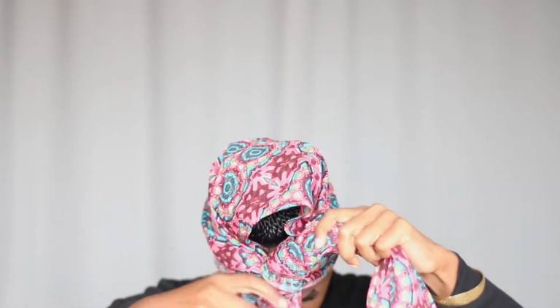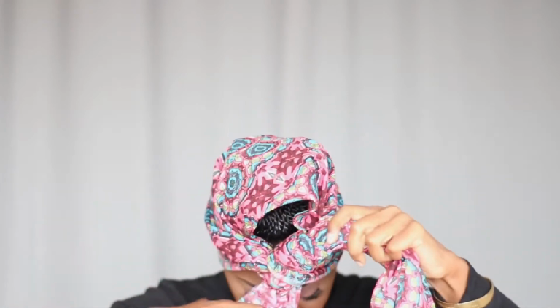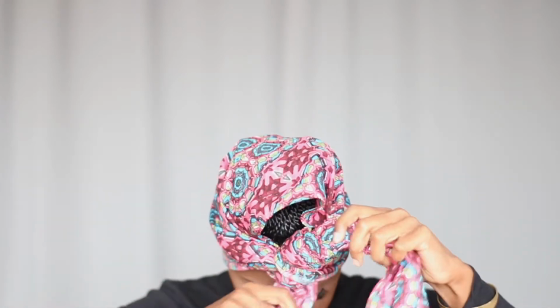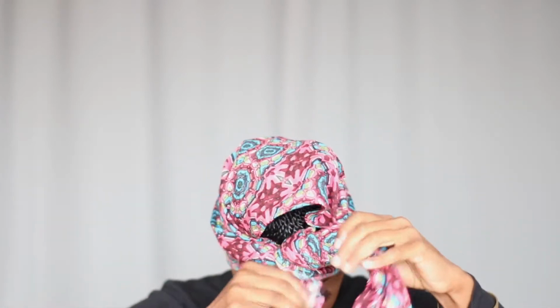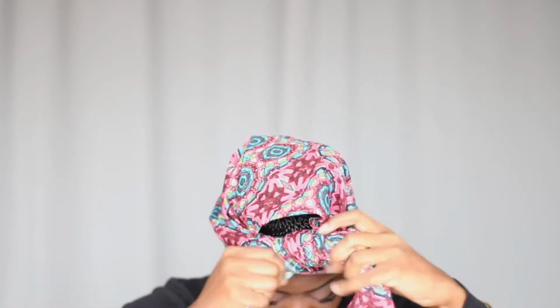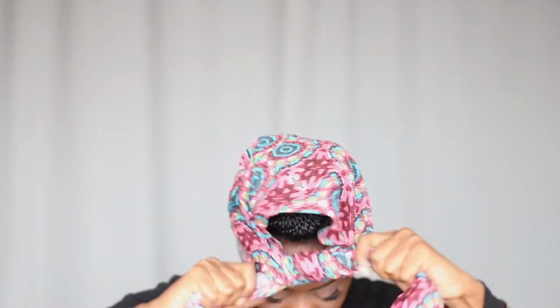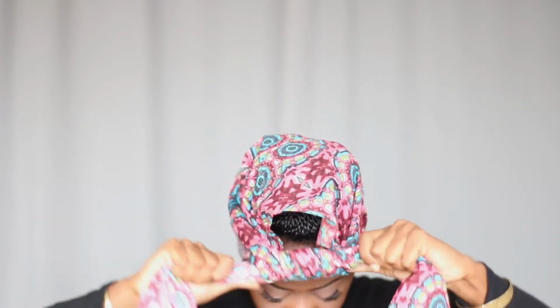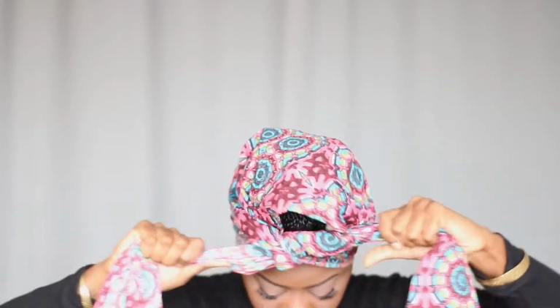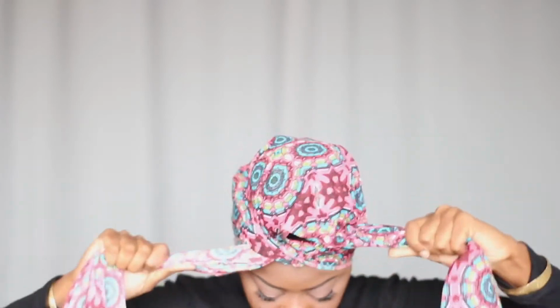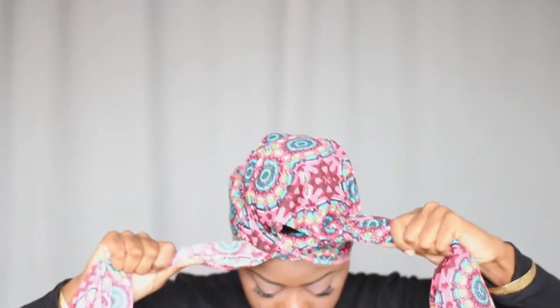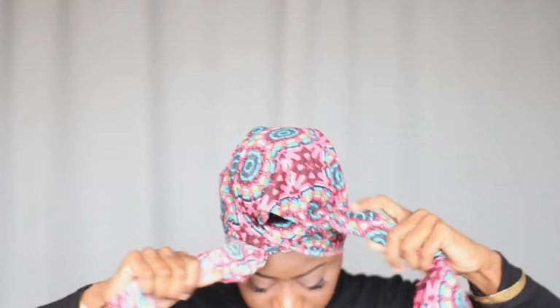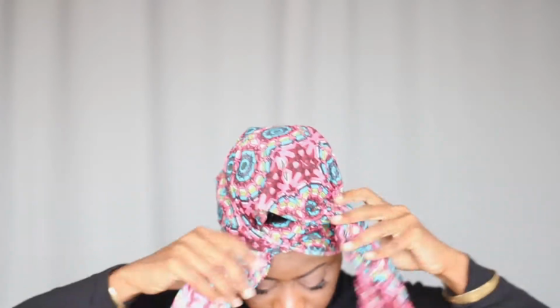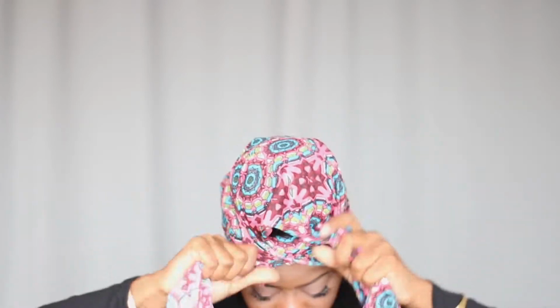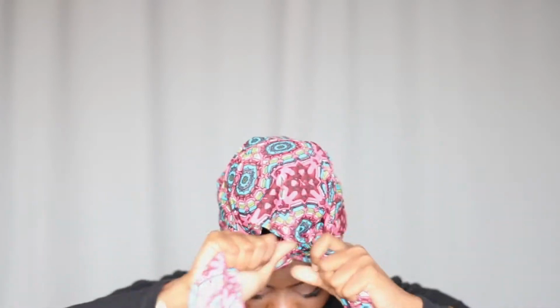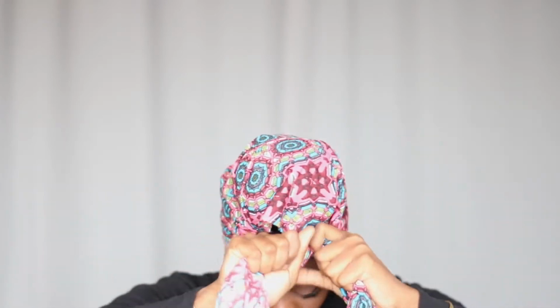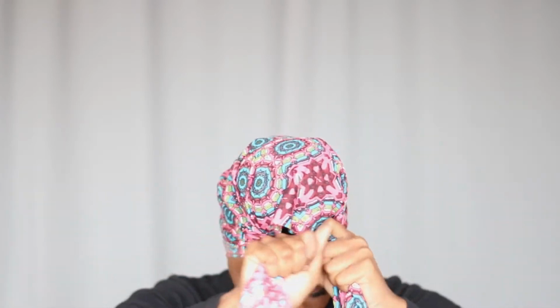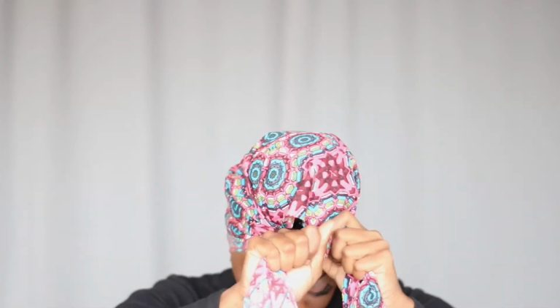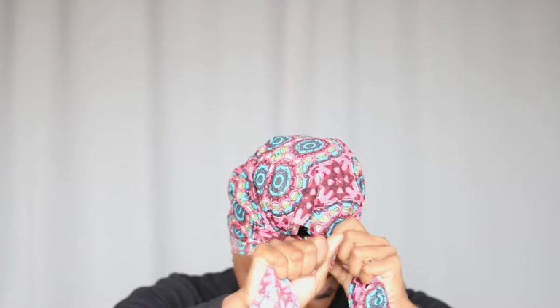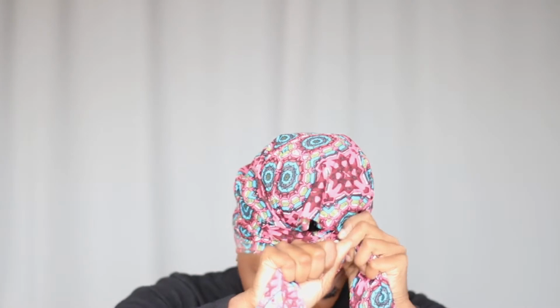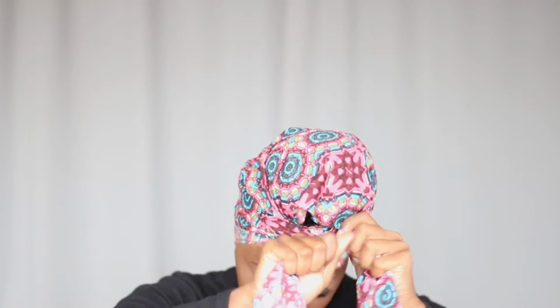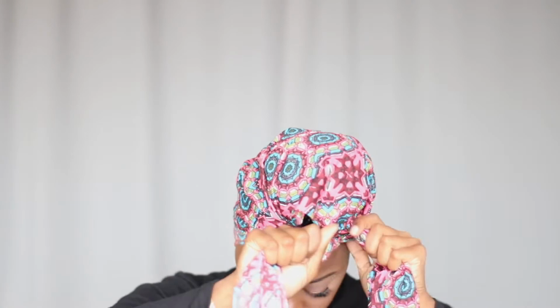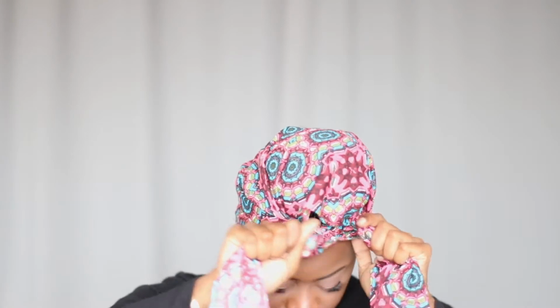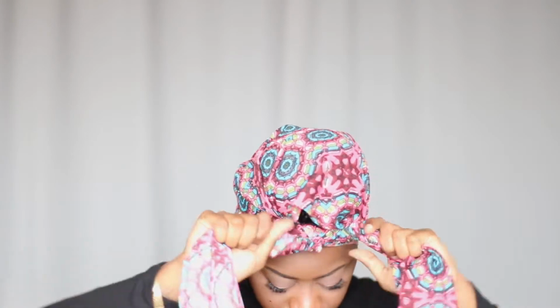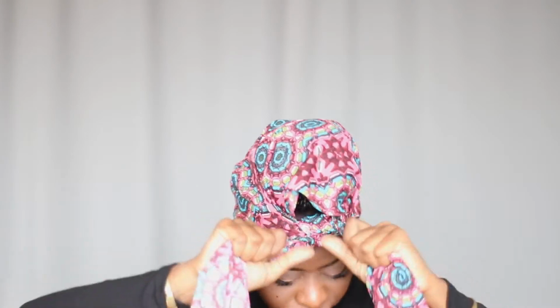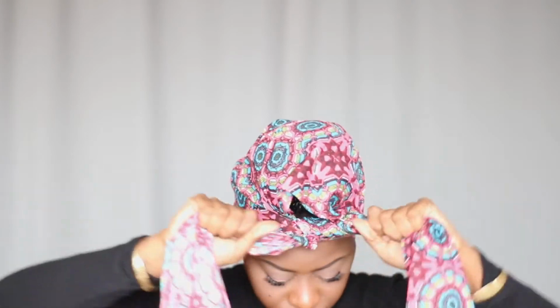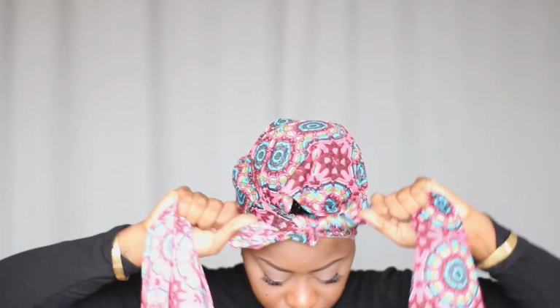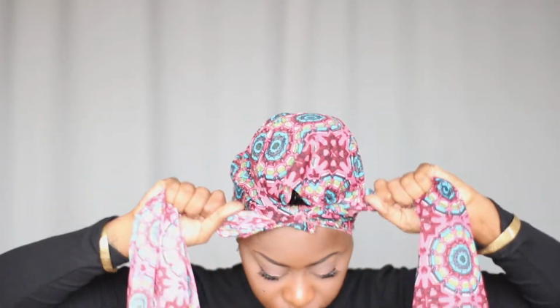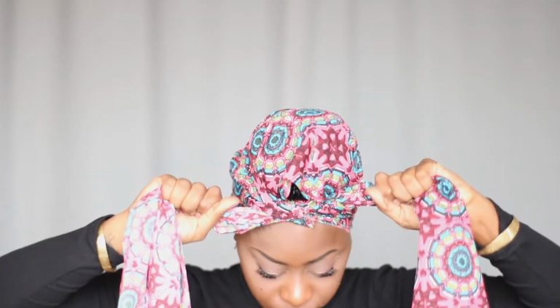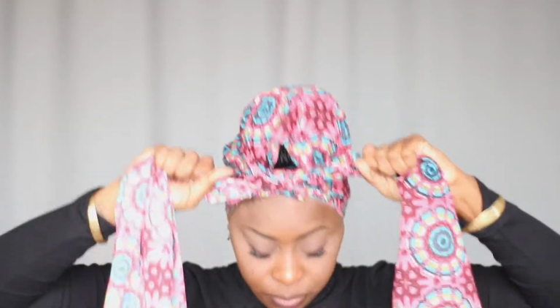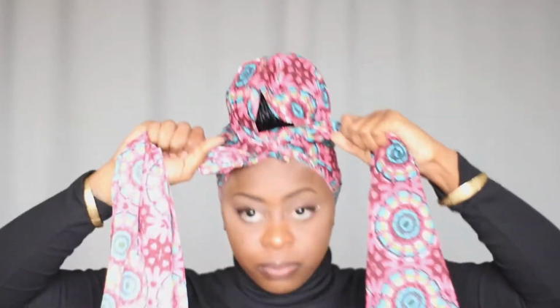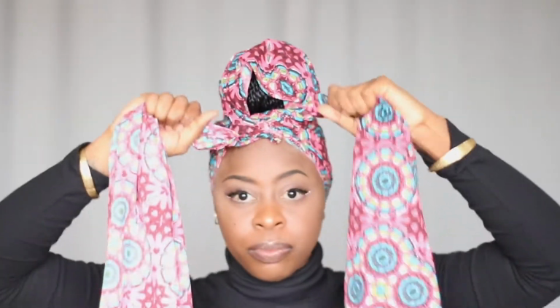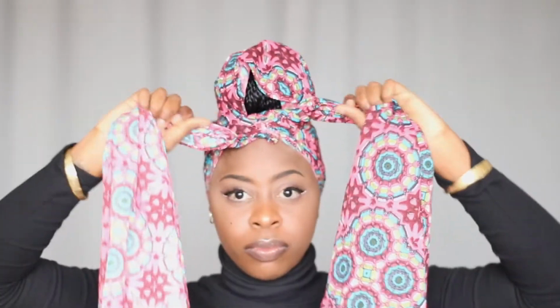Now you're going to make a secure tie and make sure that it is placed at the center of your forehead.